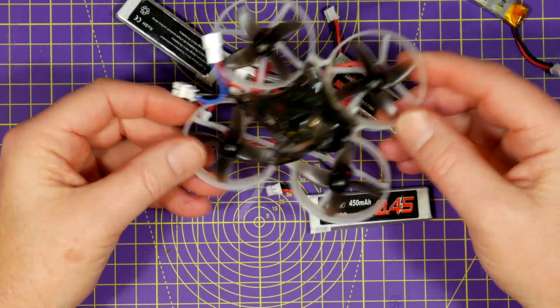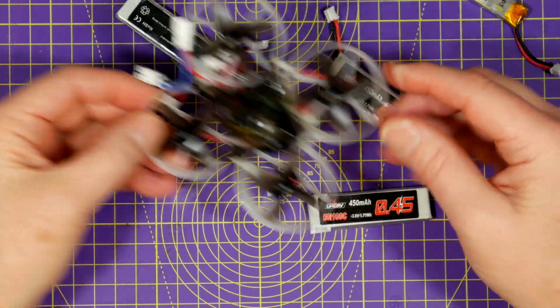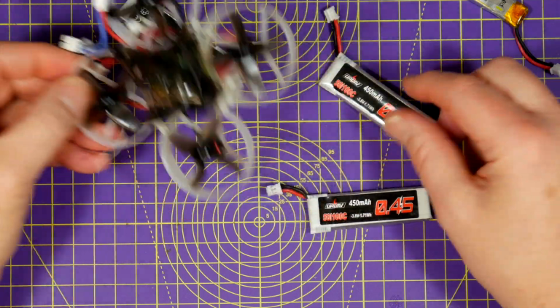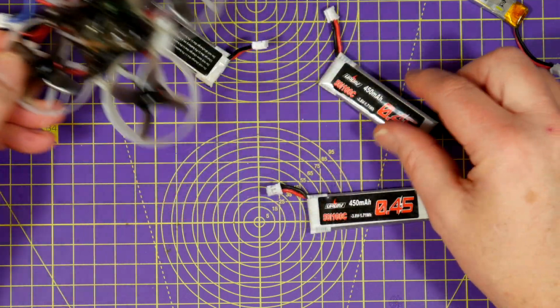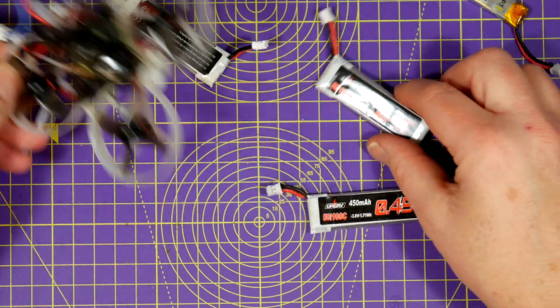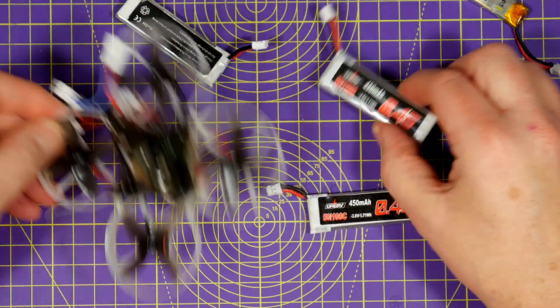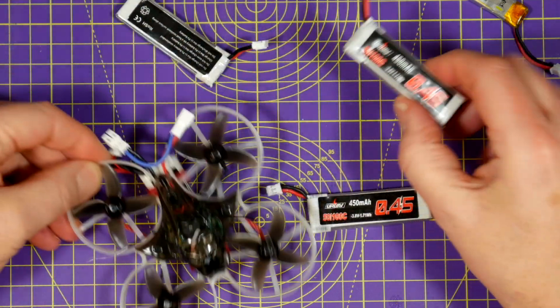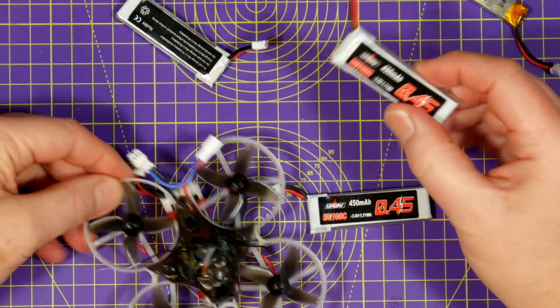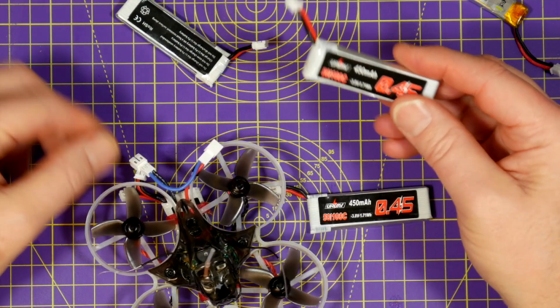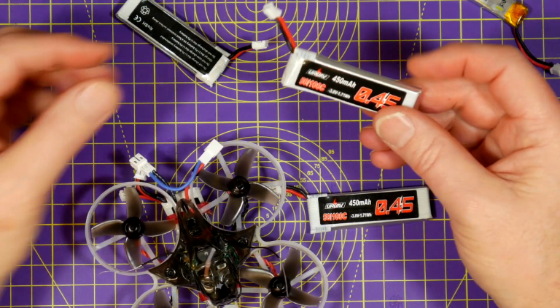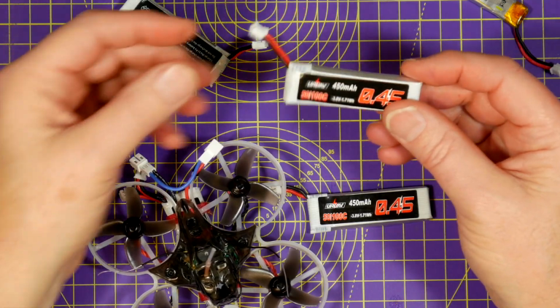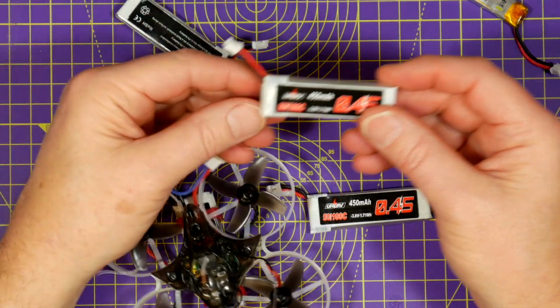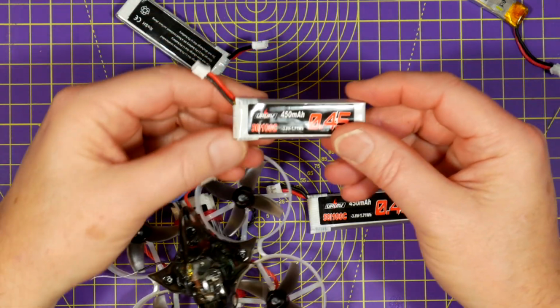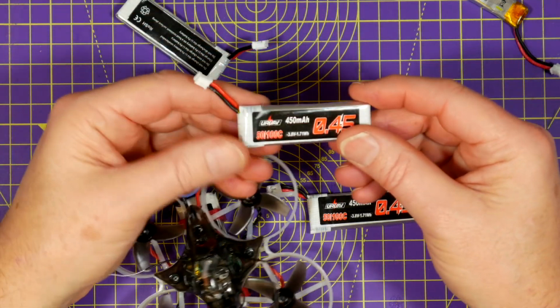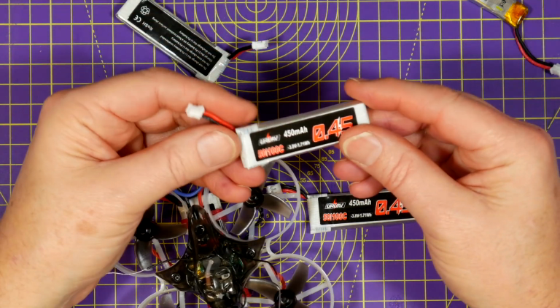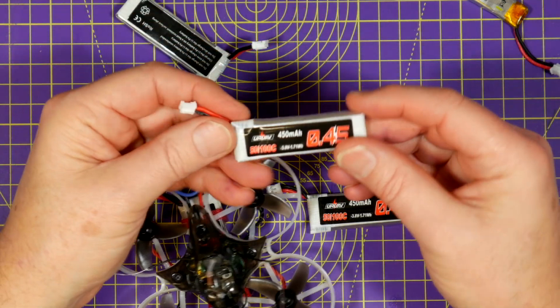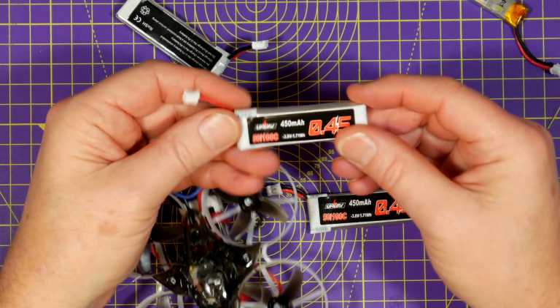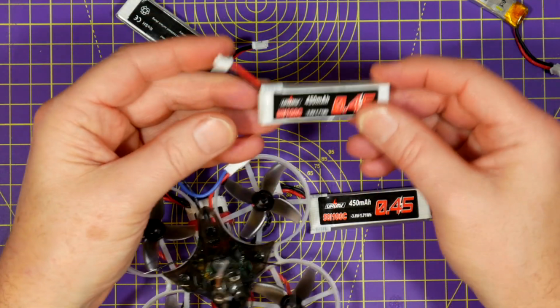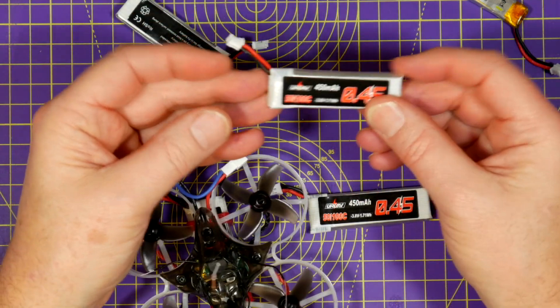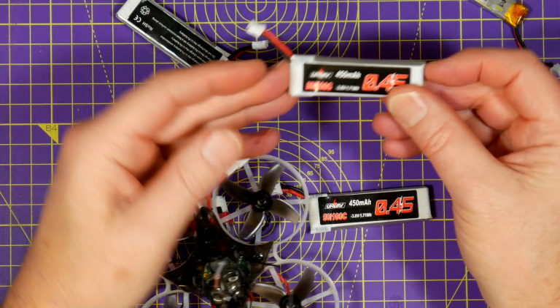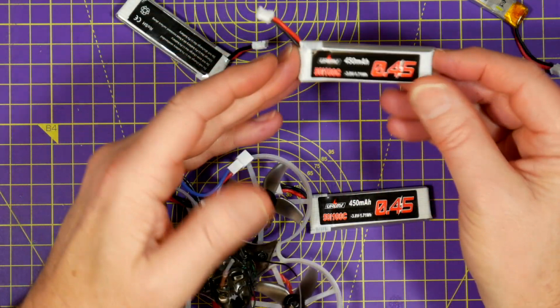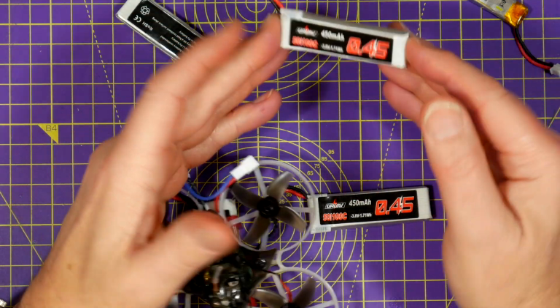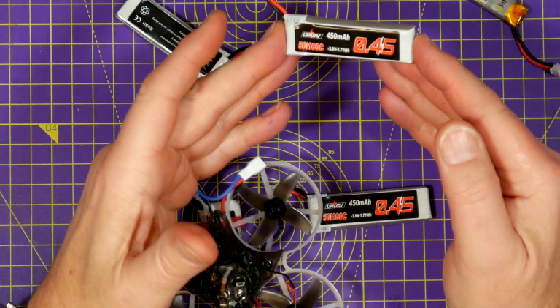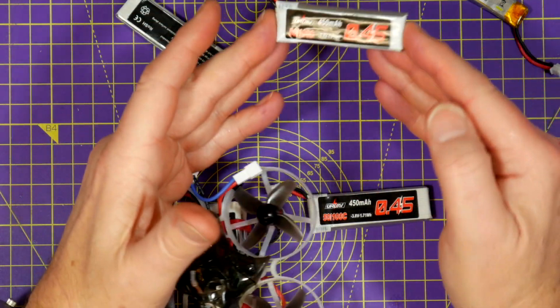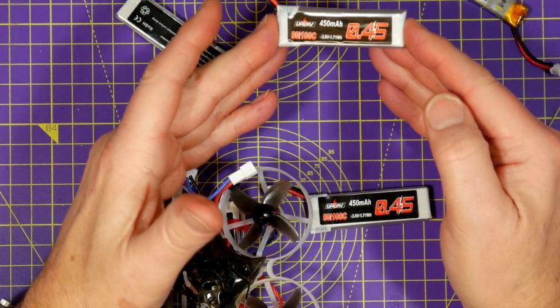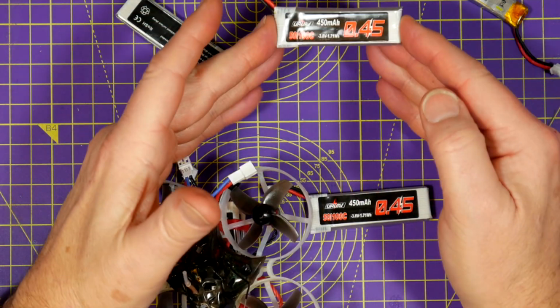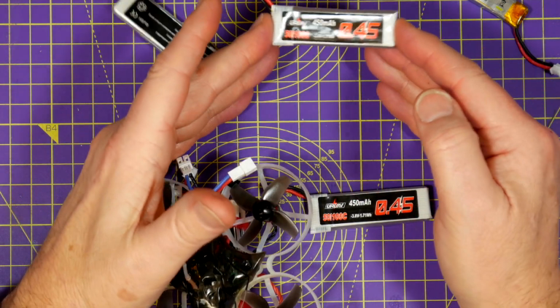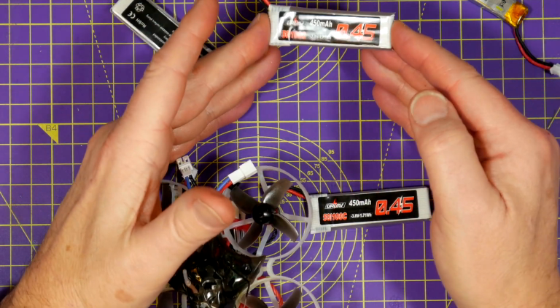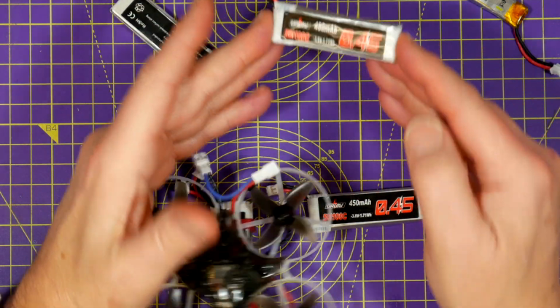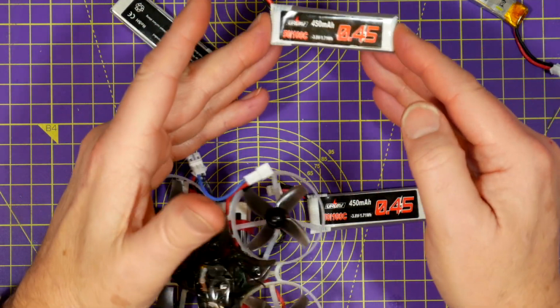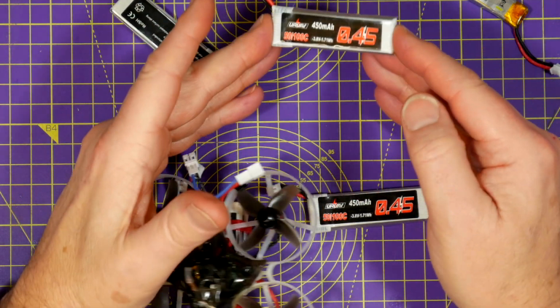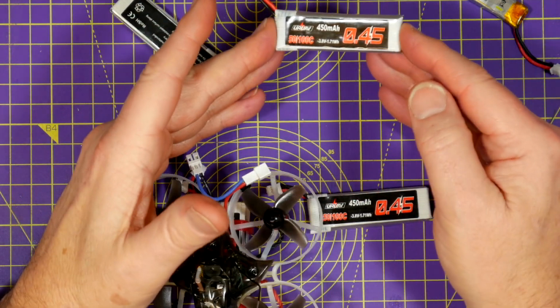I have no idea how many charge cycles these will last for, but on the face of it they look pretty good.